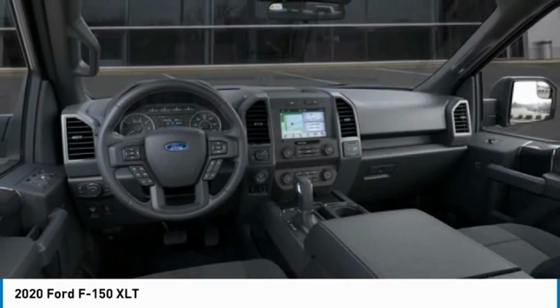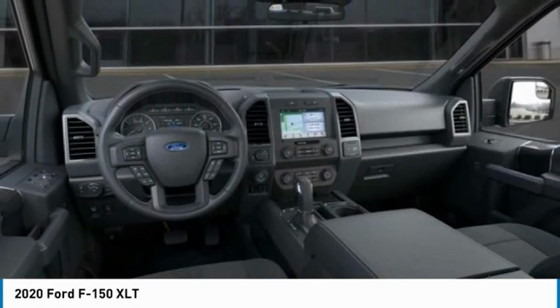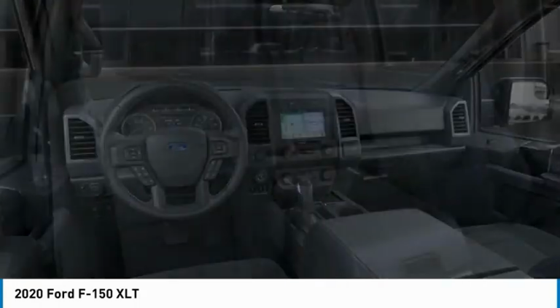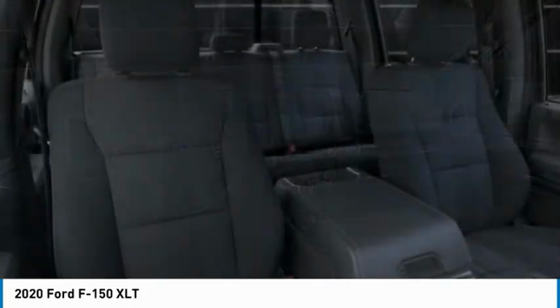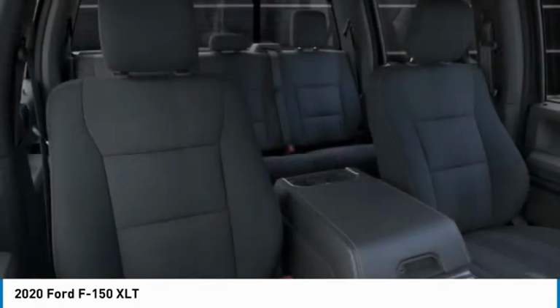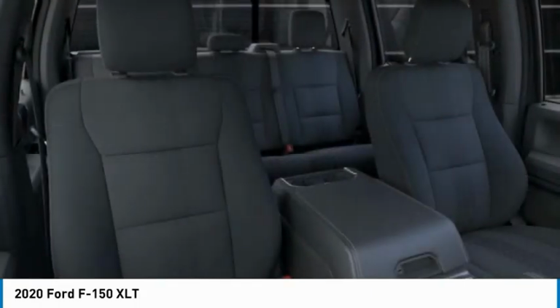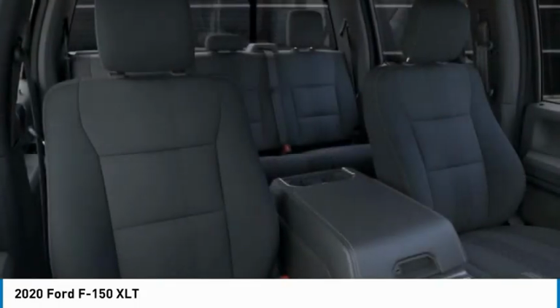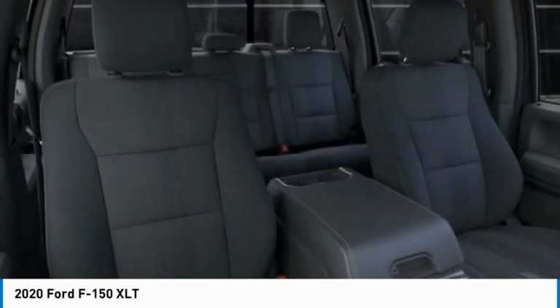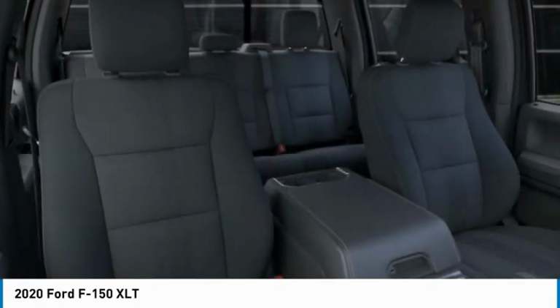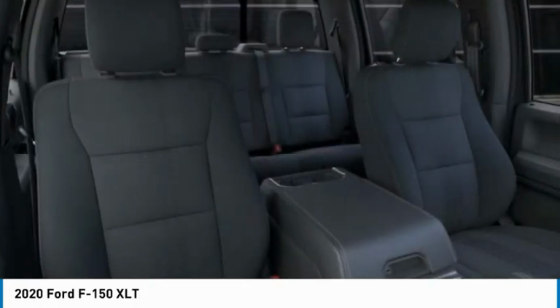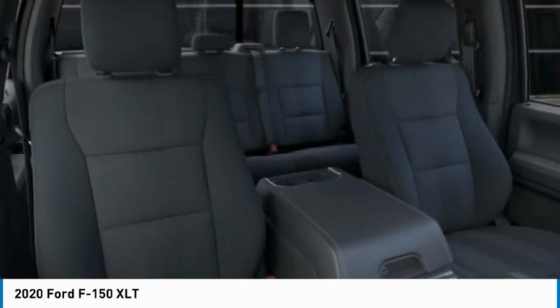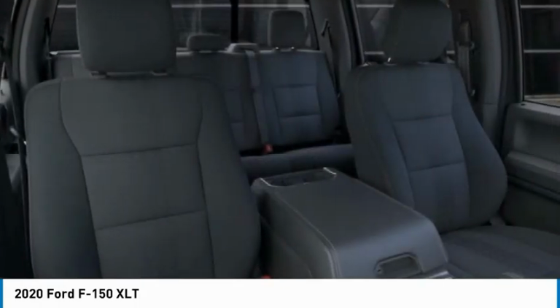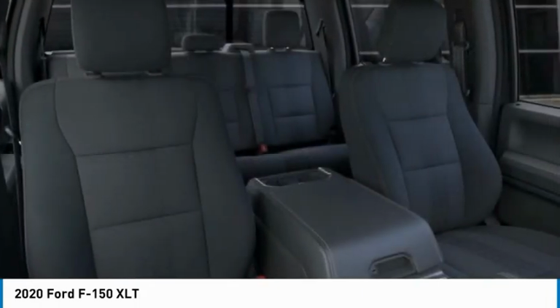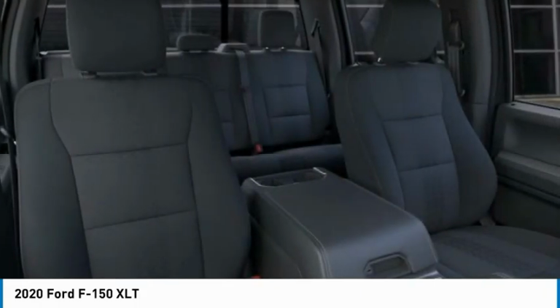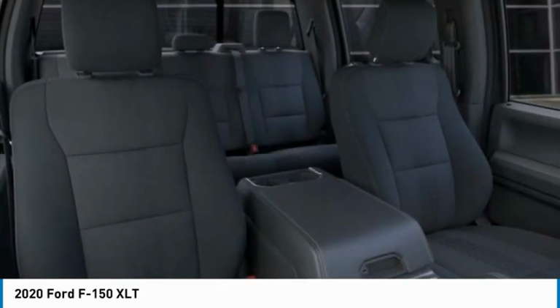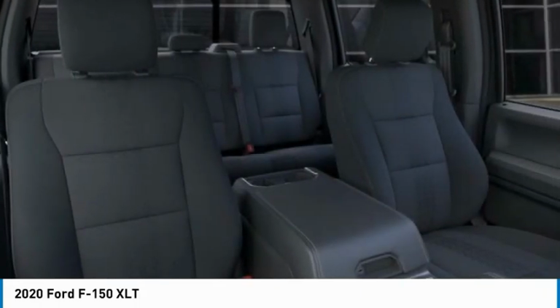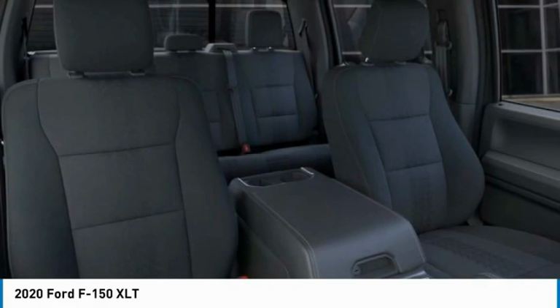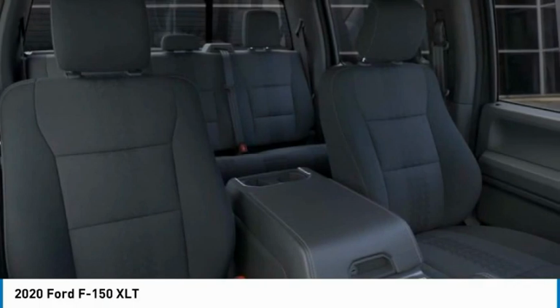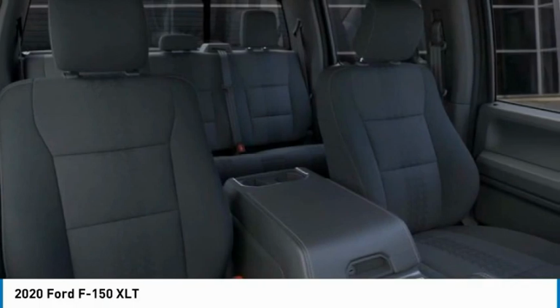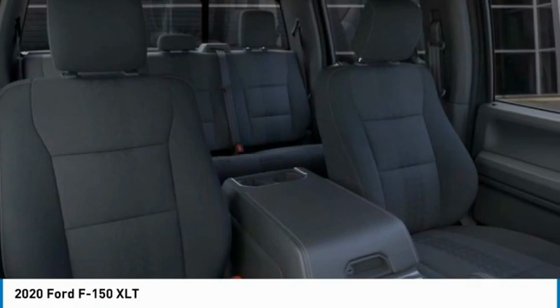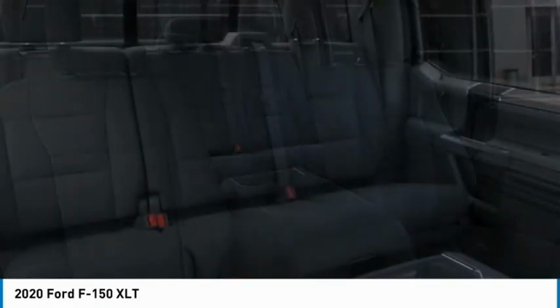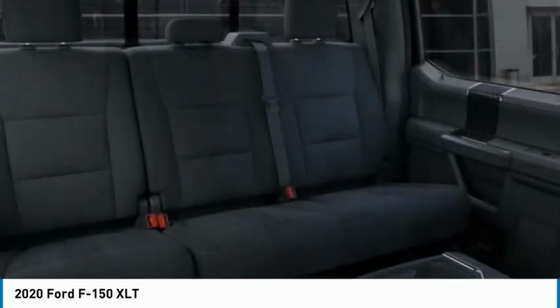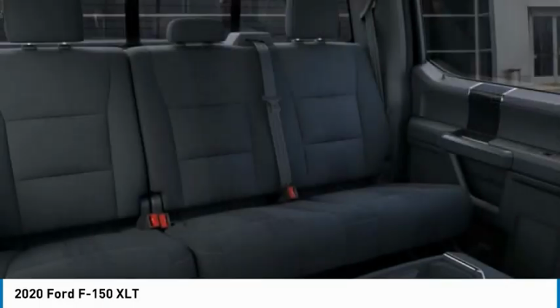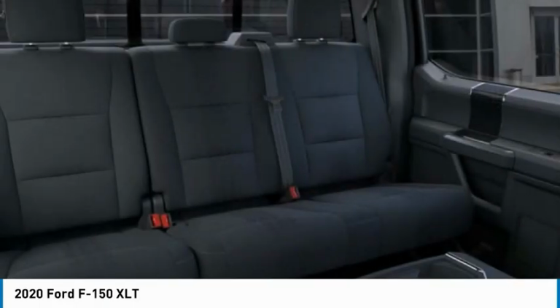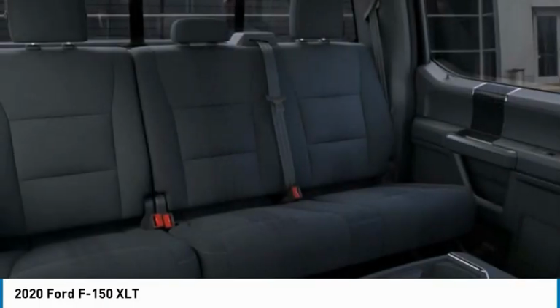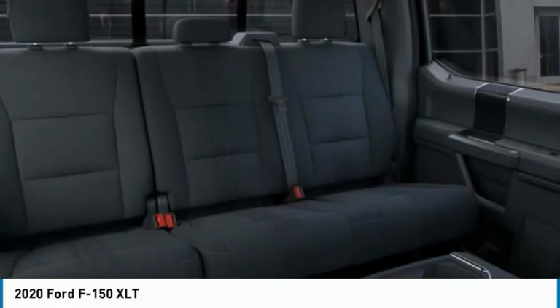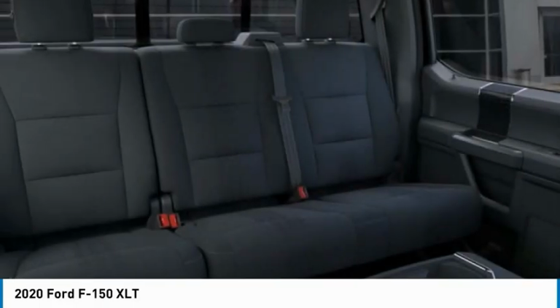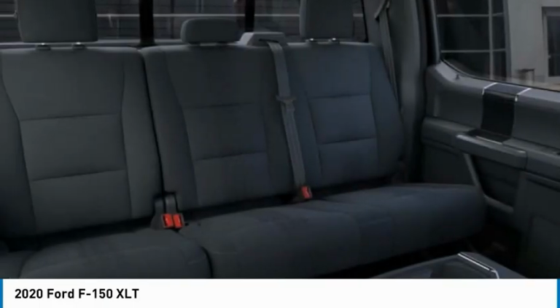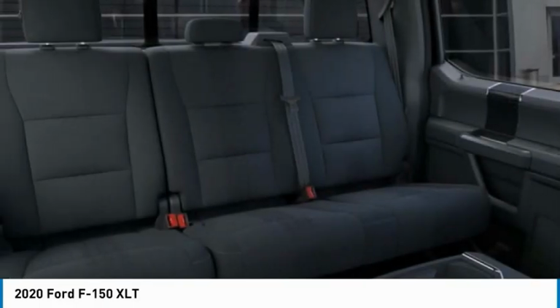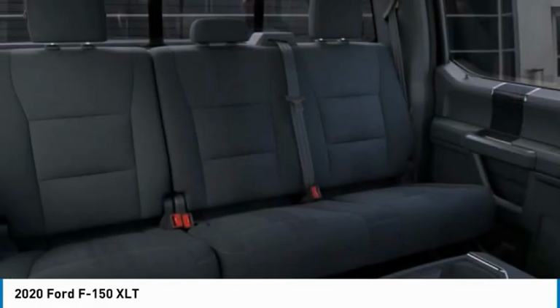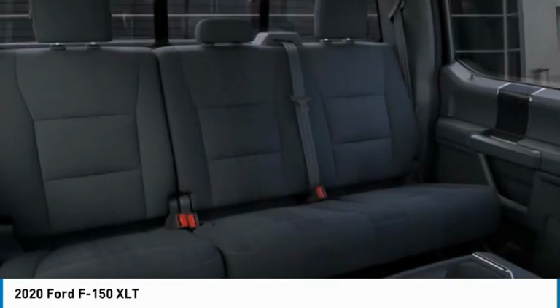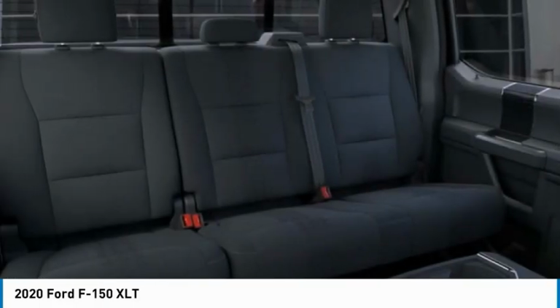Engine immobilizer, tires front all-terrain, tires rear all-terrain.